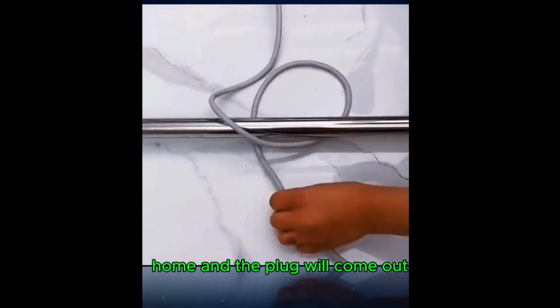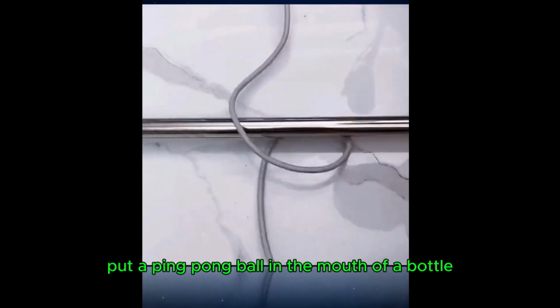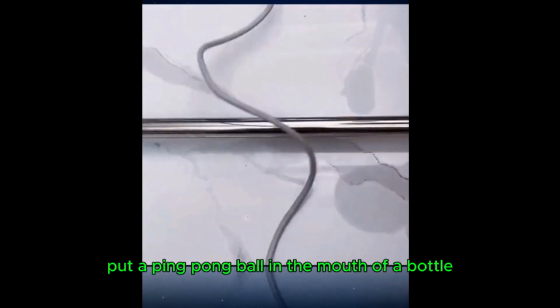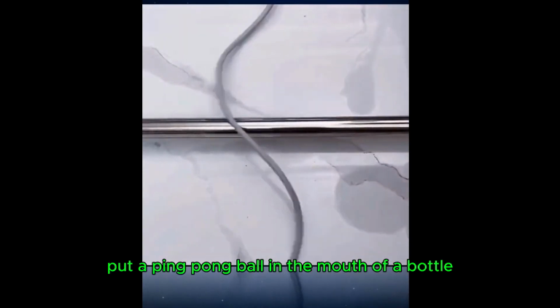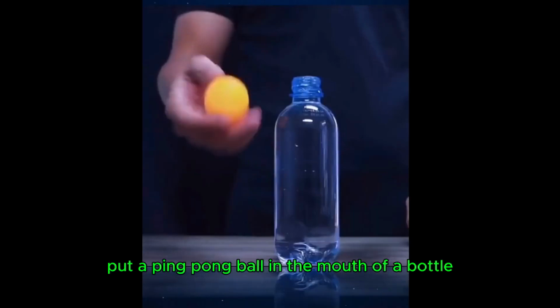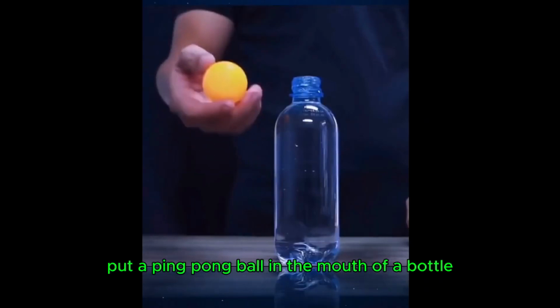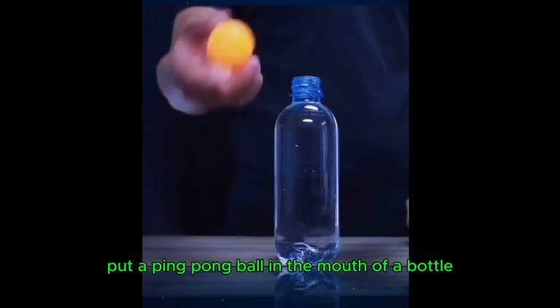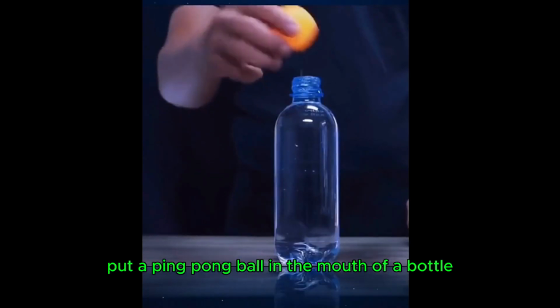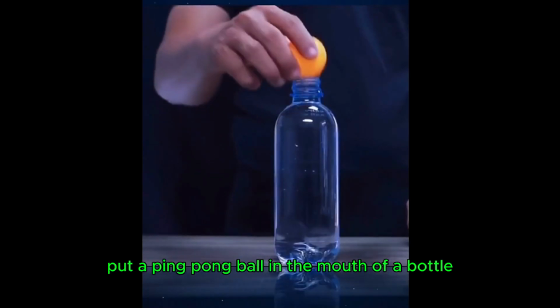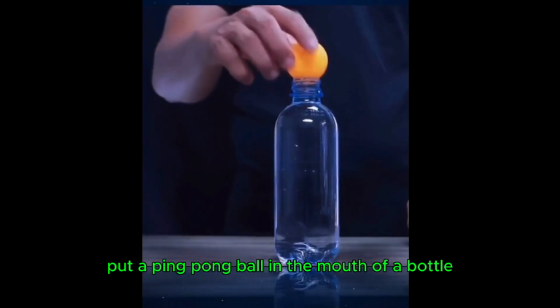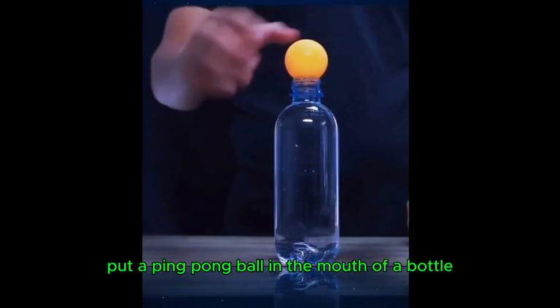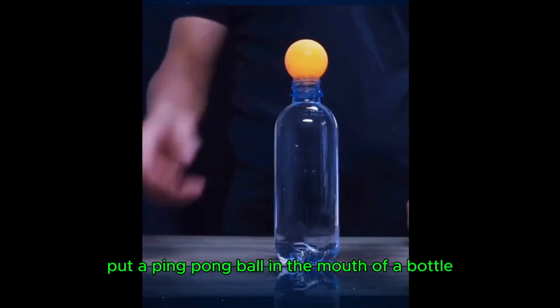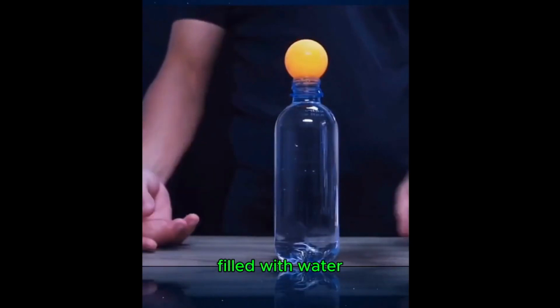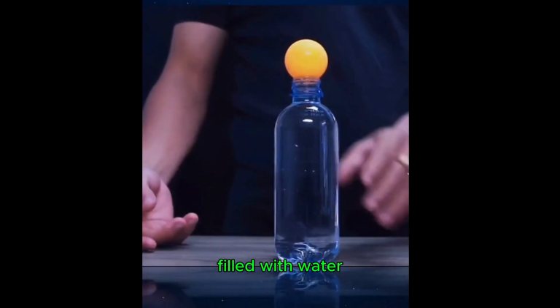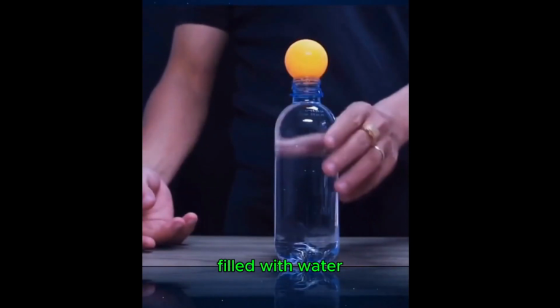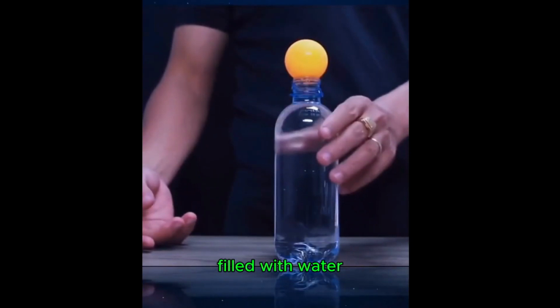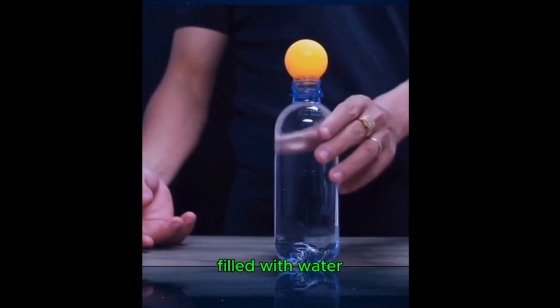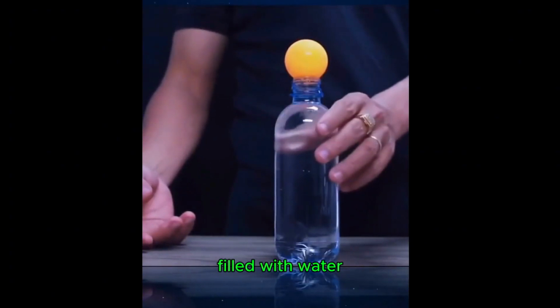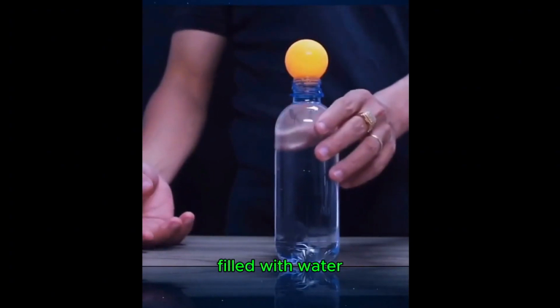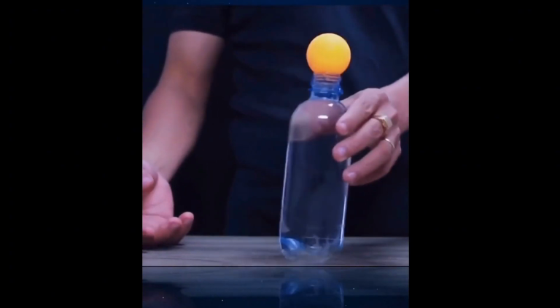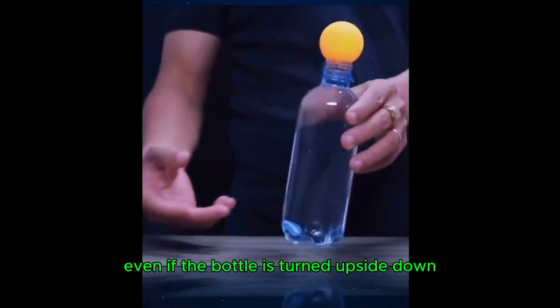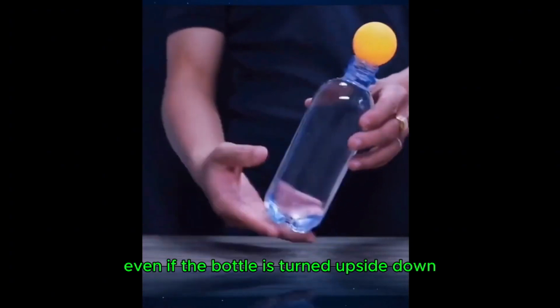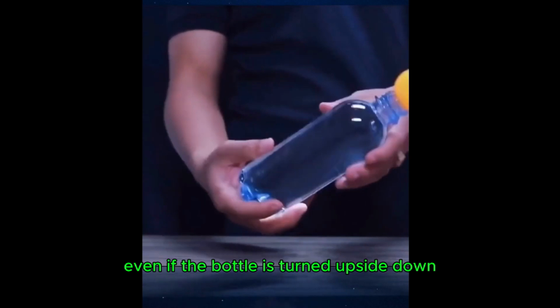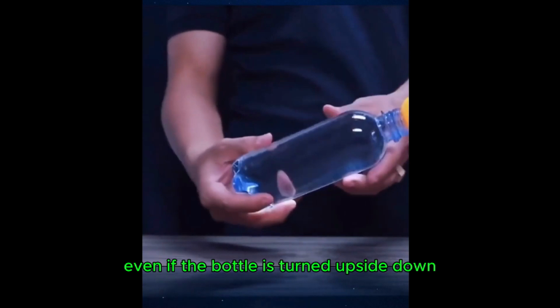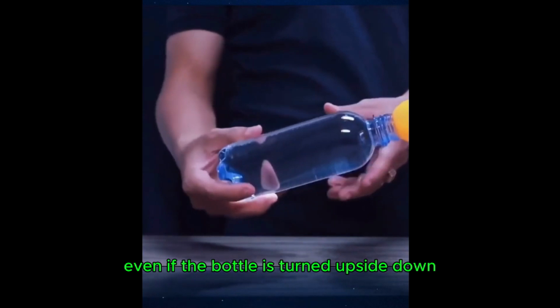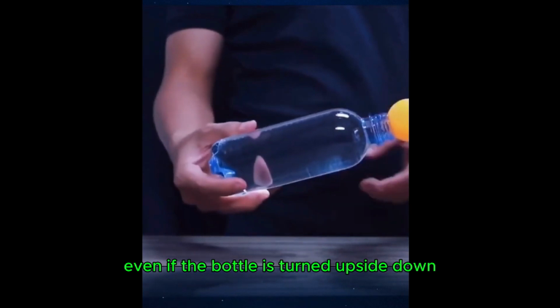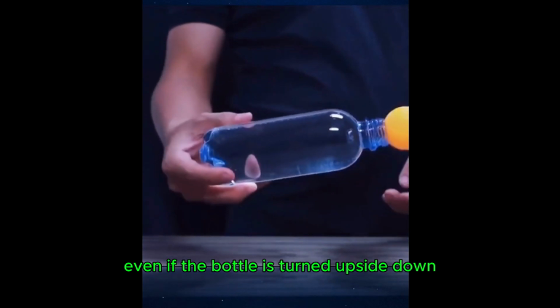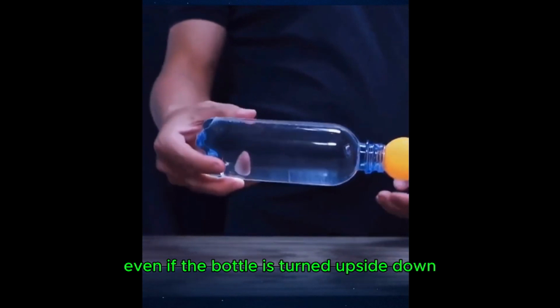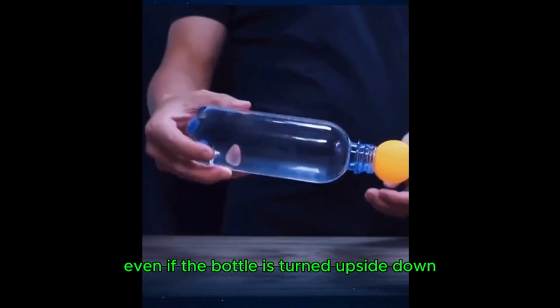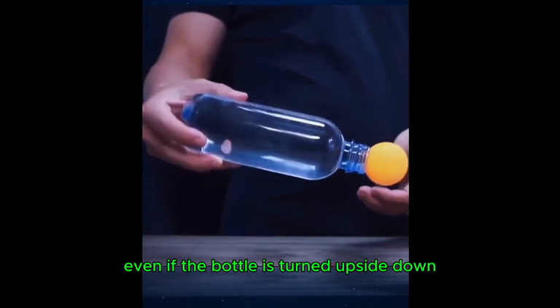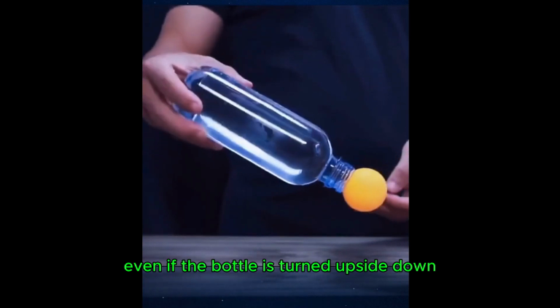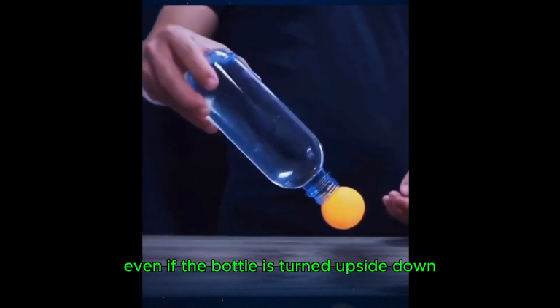Put a ping pong ball in the mouth of a bottle filled with water — even if the bottle is turned upside down, it stays in place.